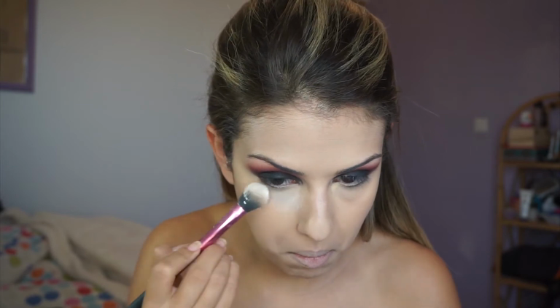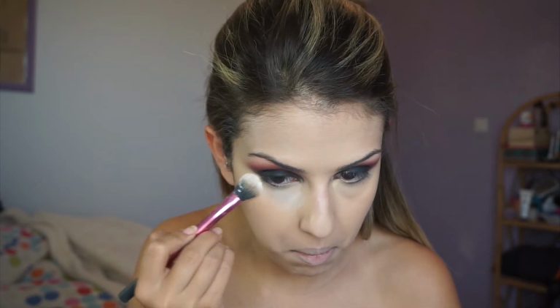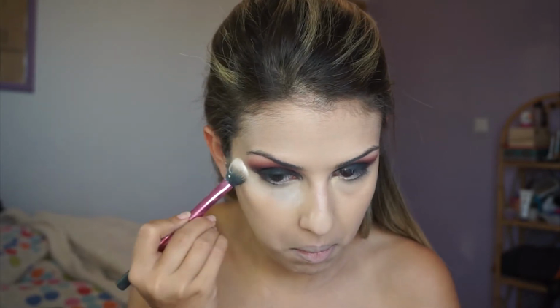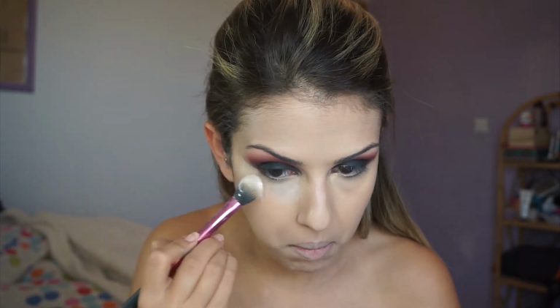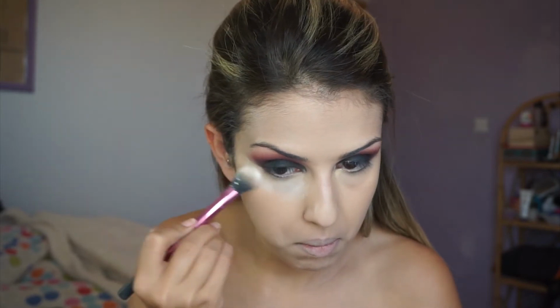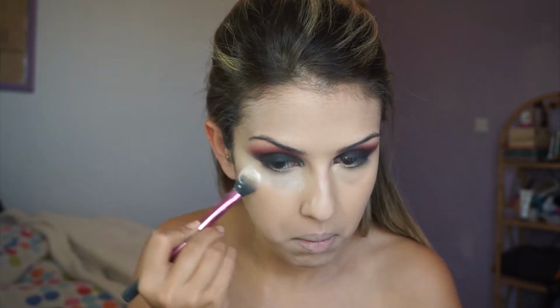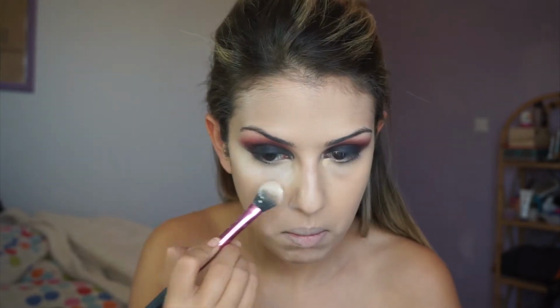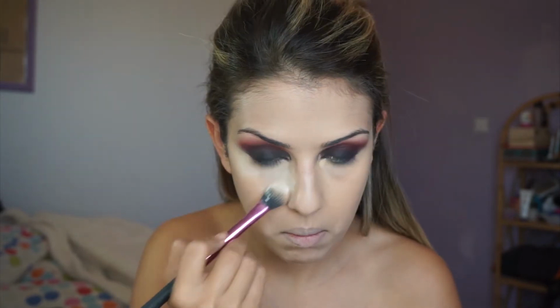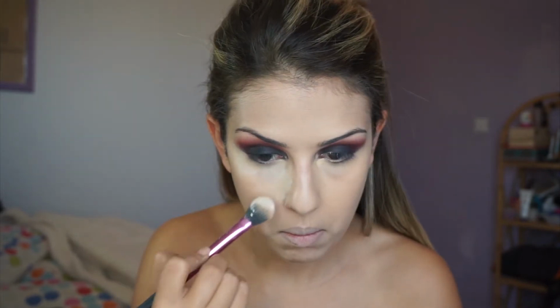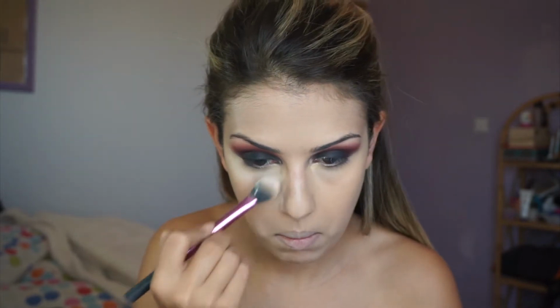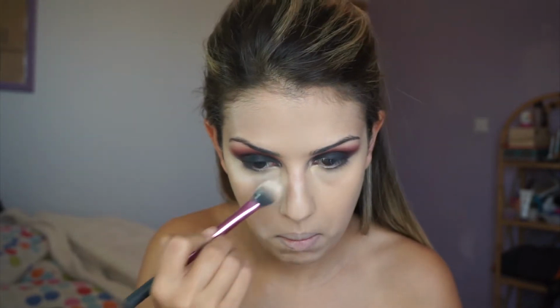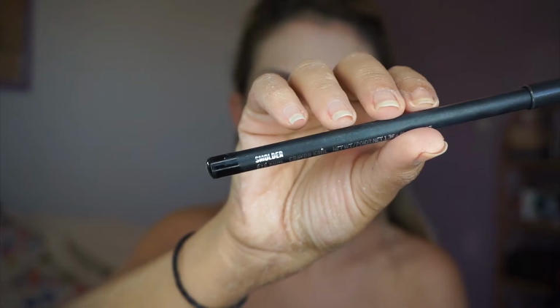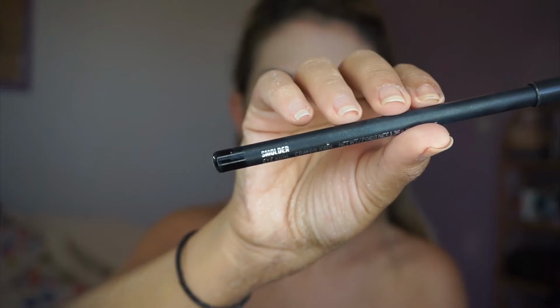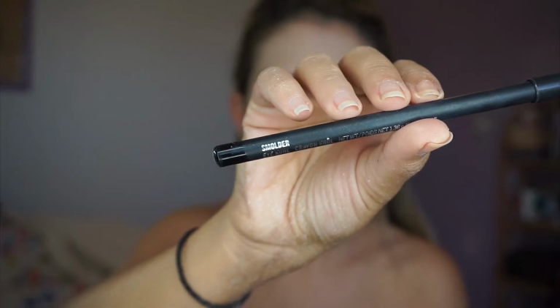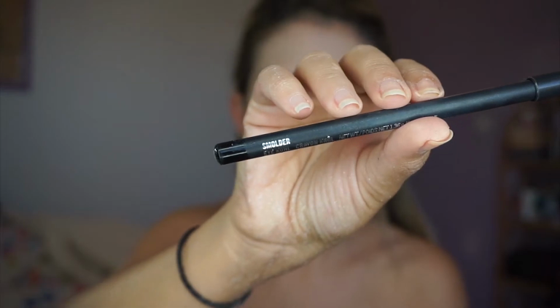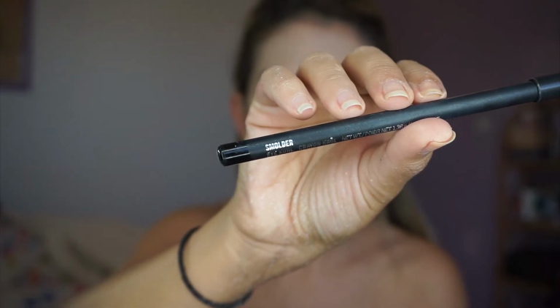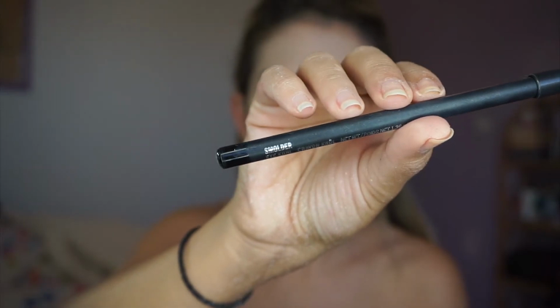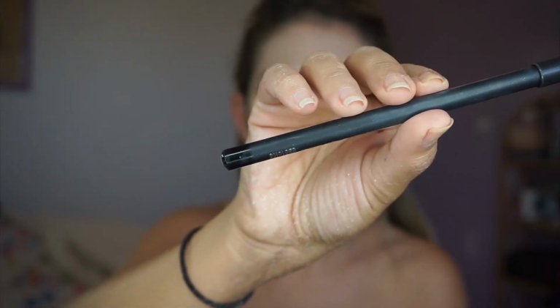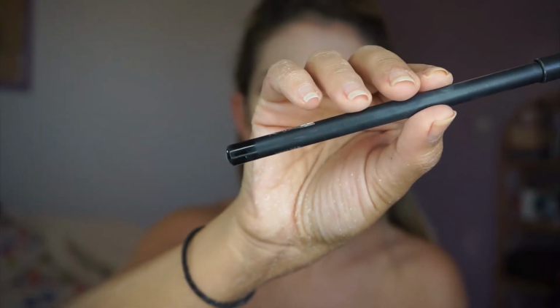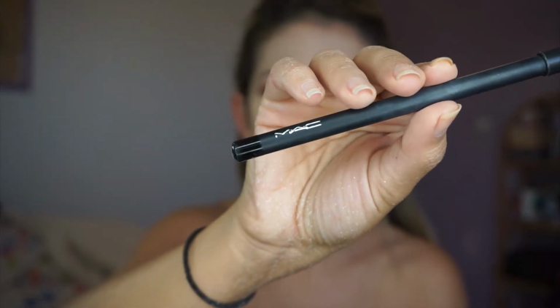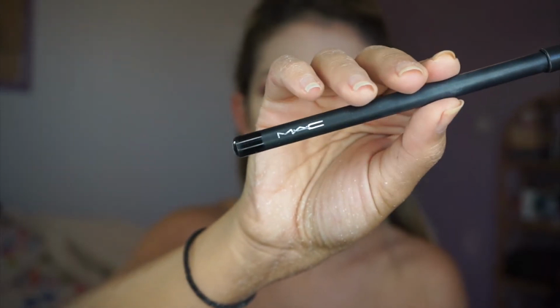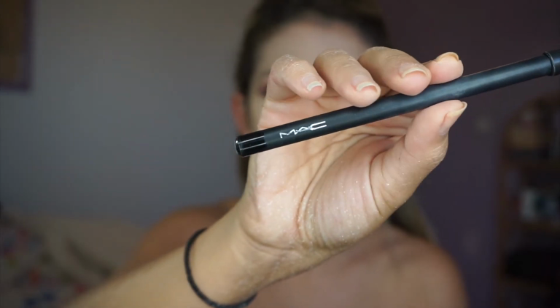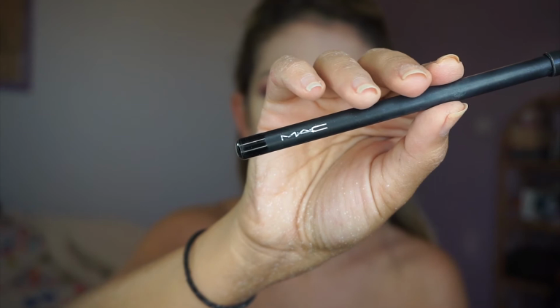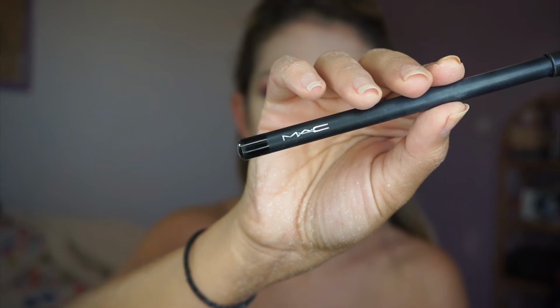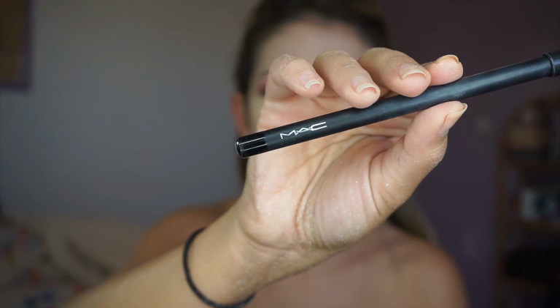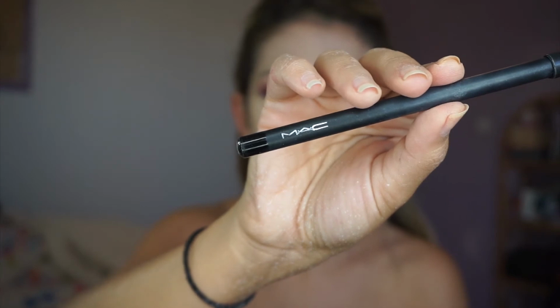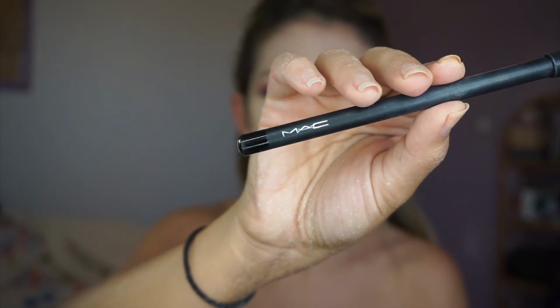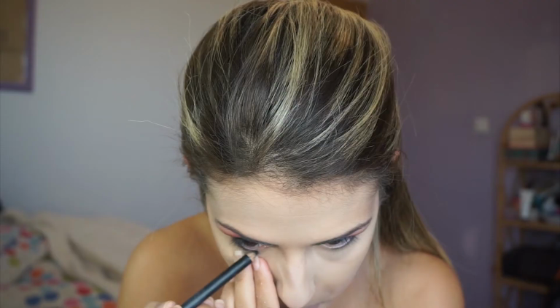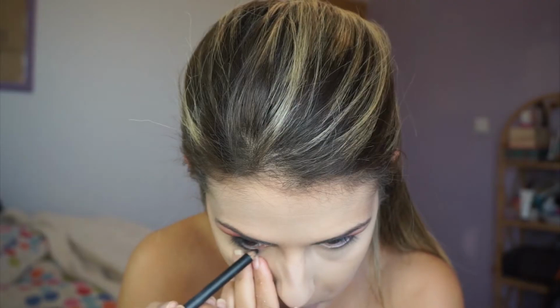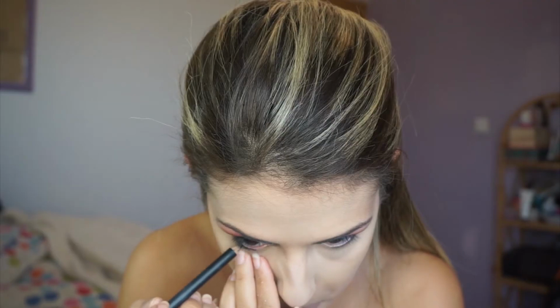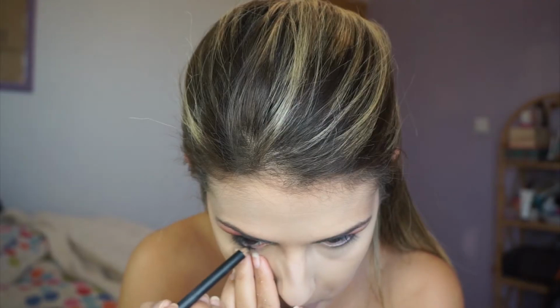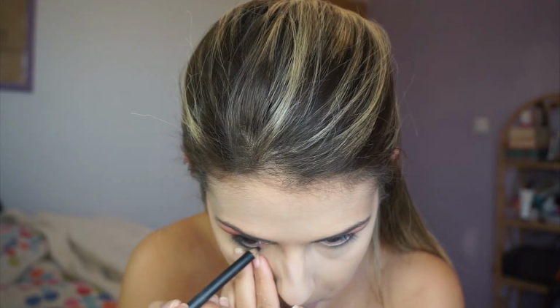Now I'm setting my concealer with a translucent powder. Then I'm going to take Smolder by MAC and apply it to my waterline.